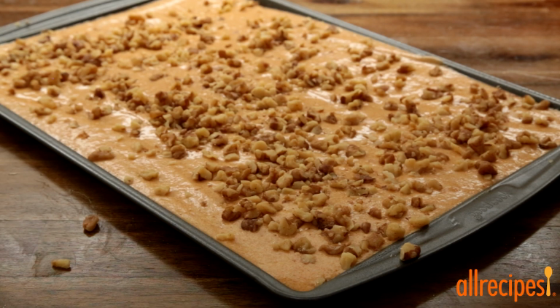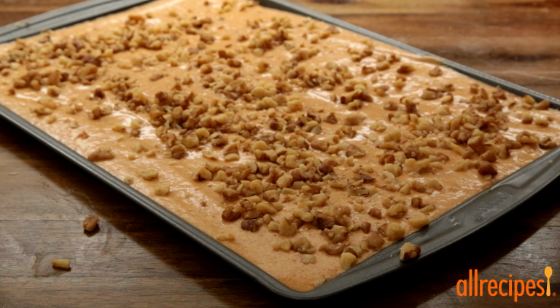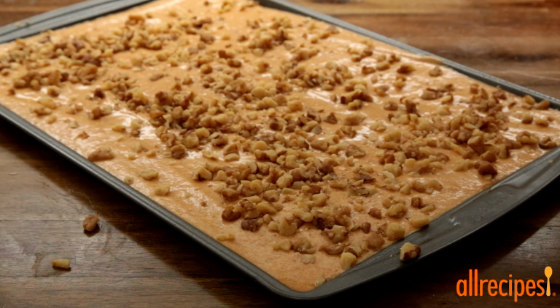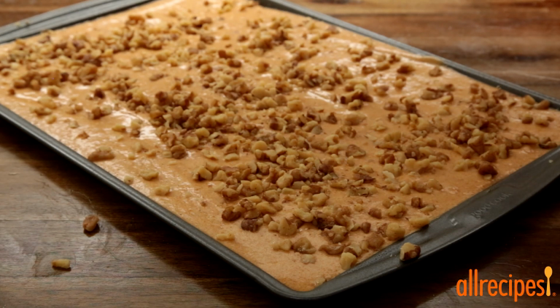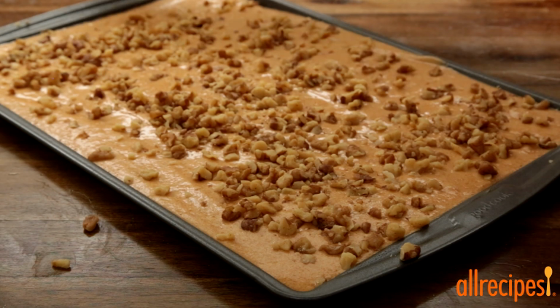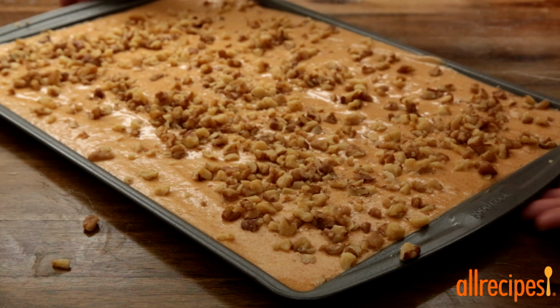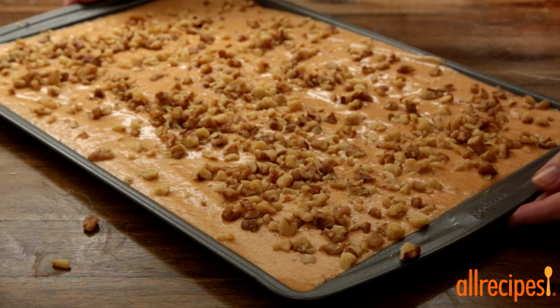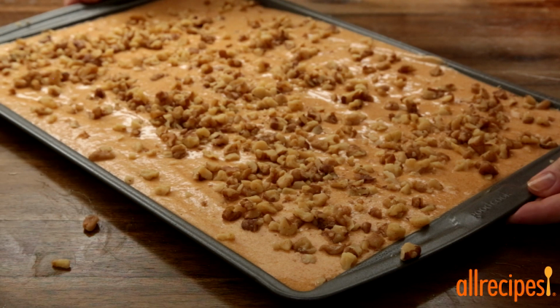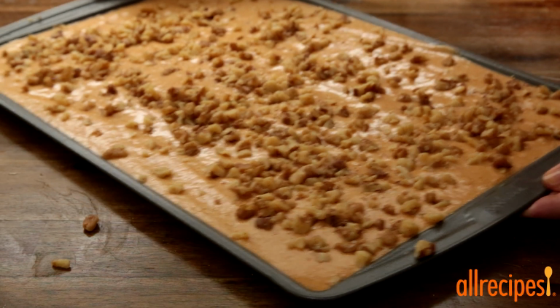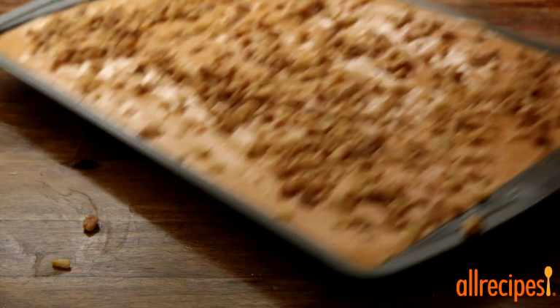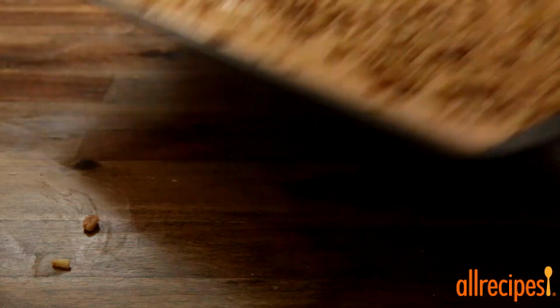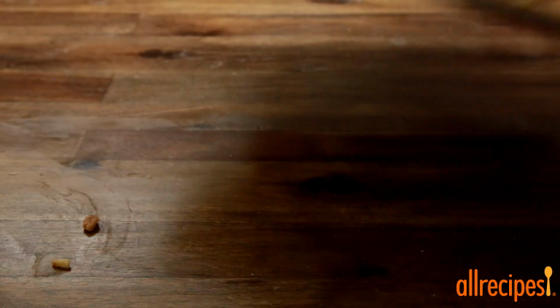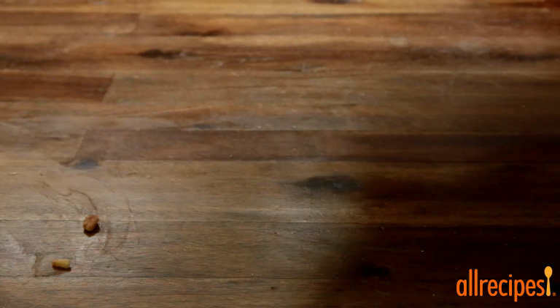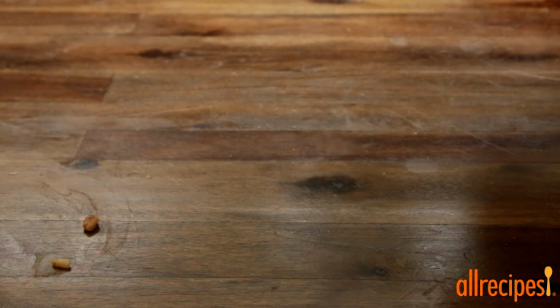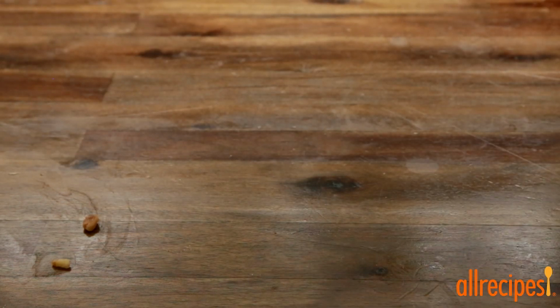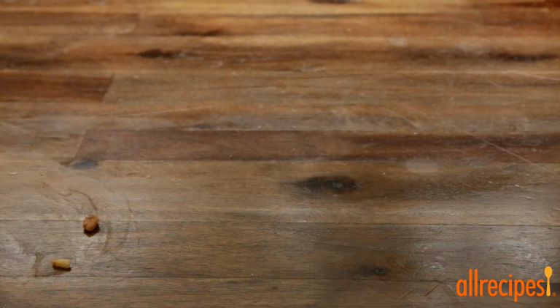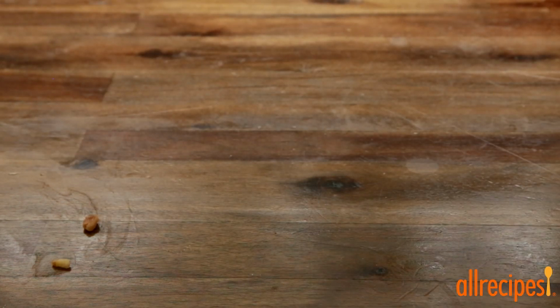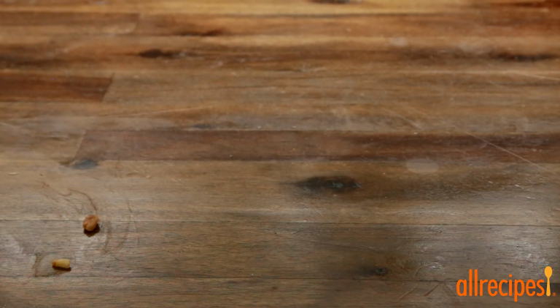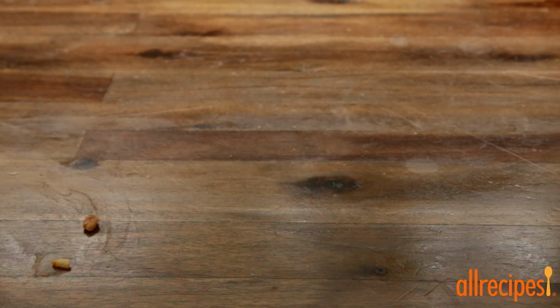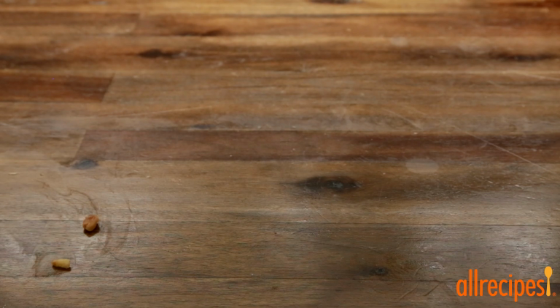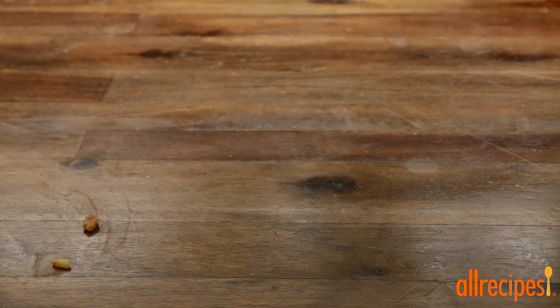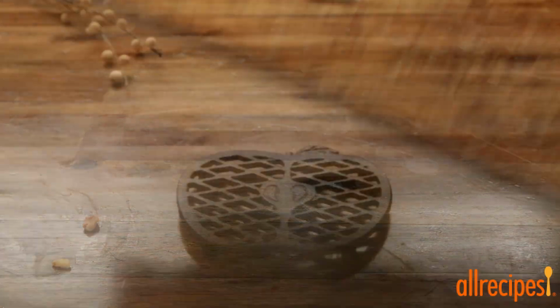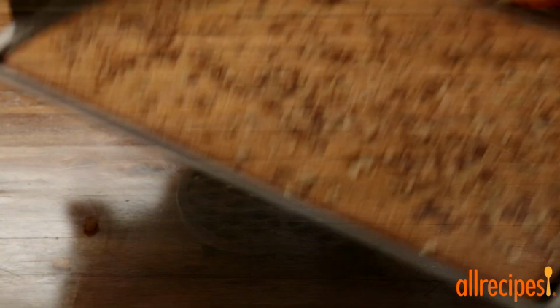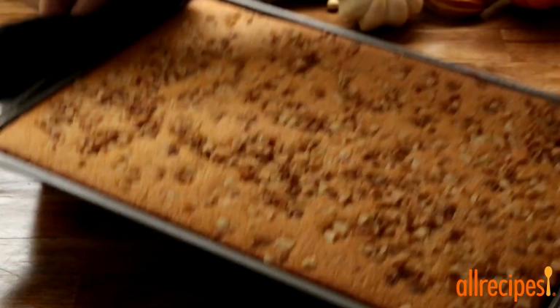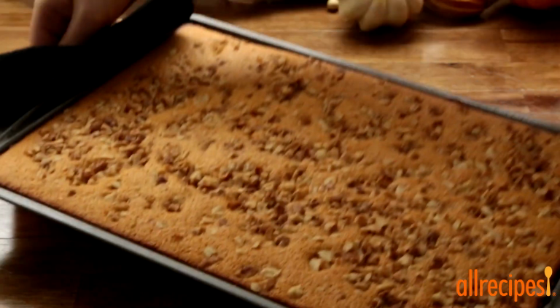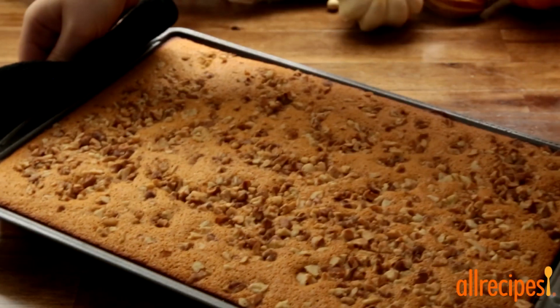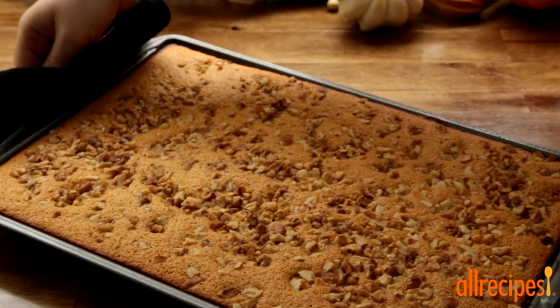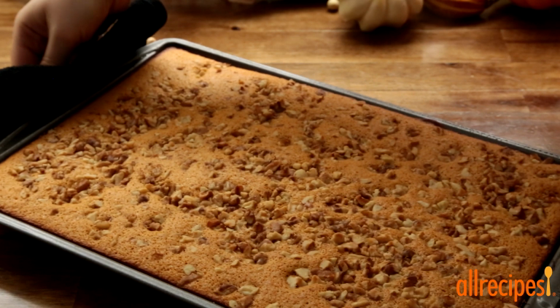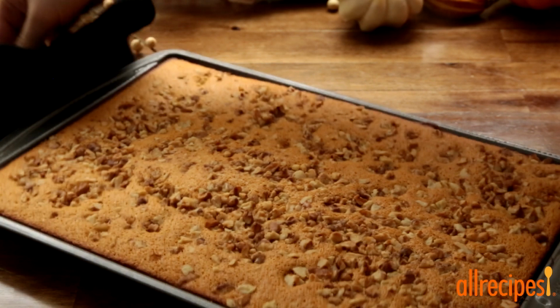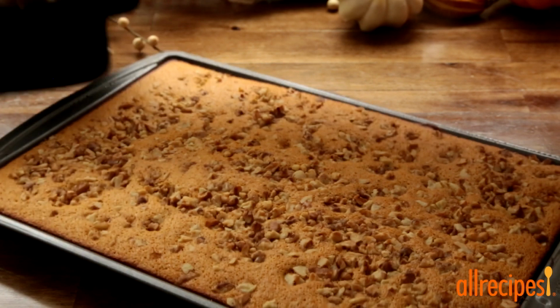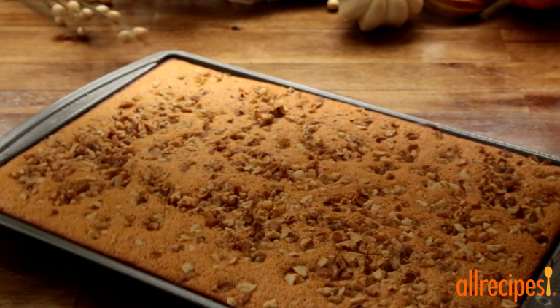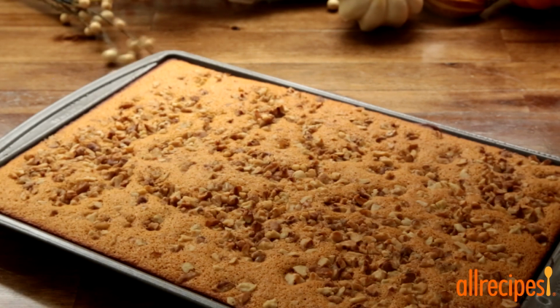We'll bake the cake in the preheated oven until it springs back when lightly touched. This will take about 15 minutes.